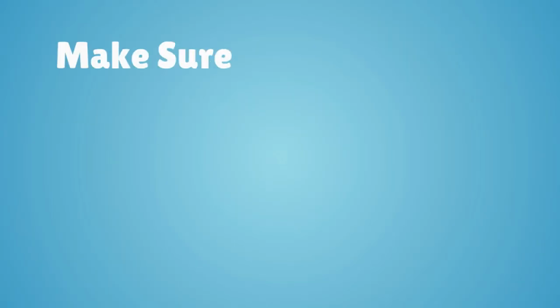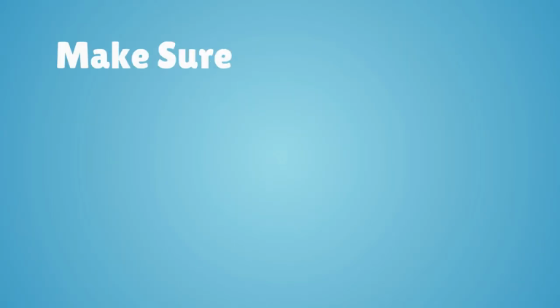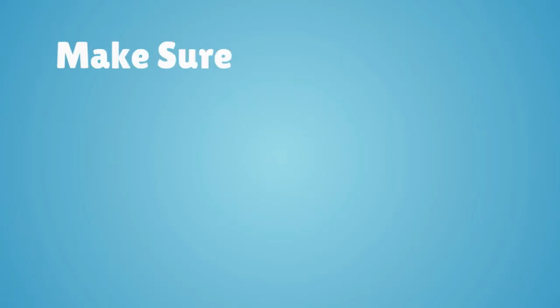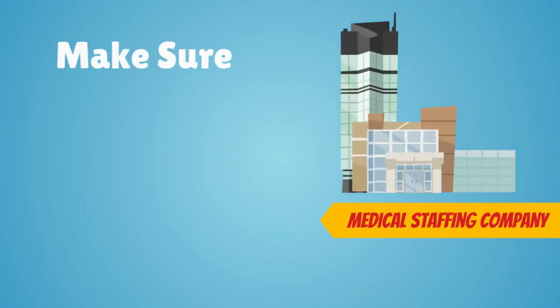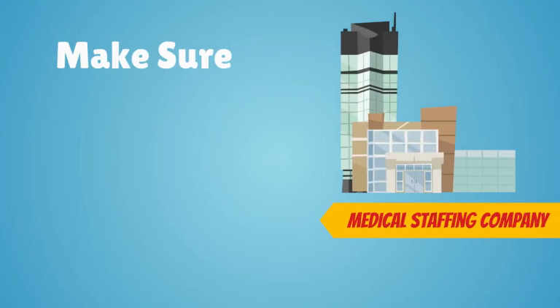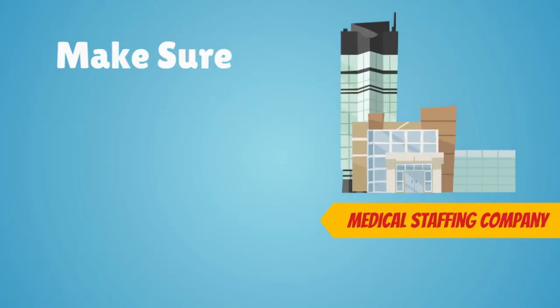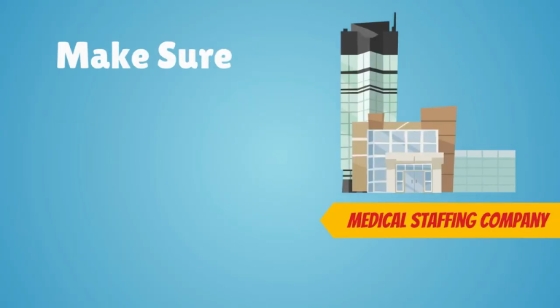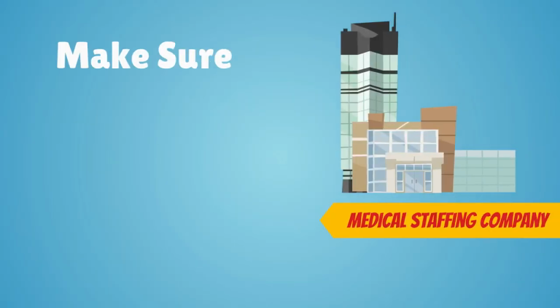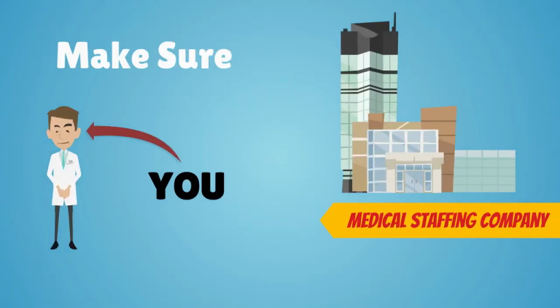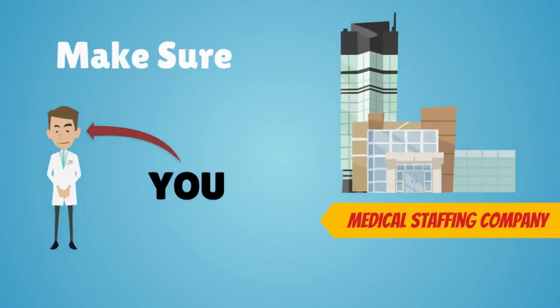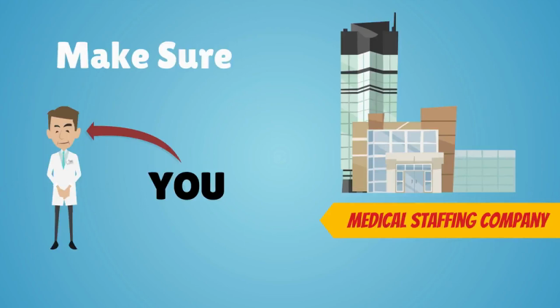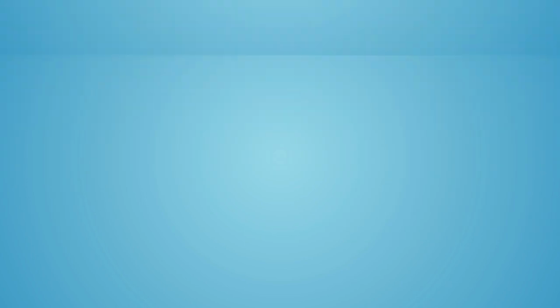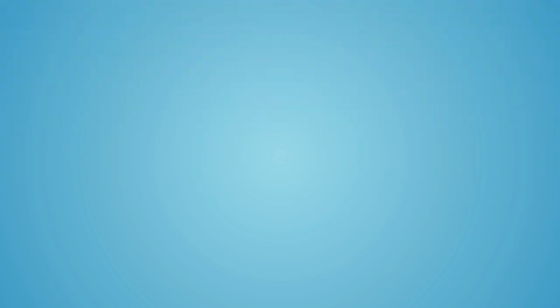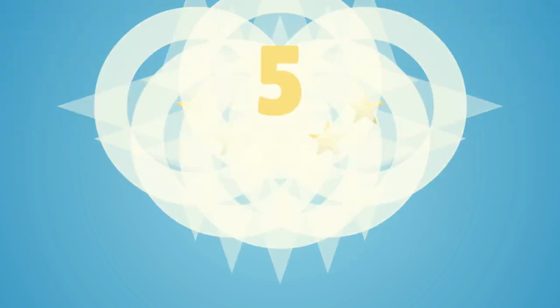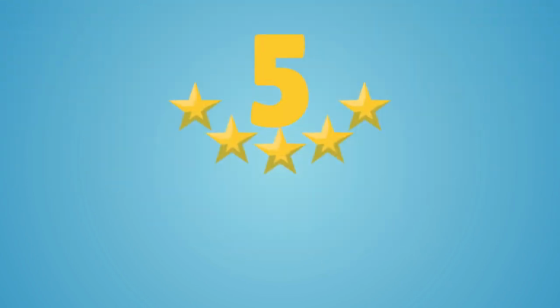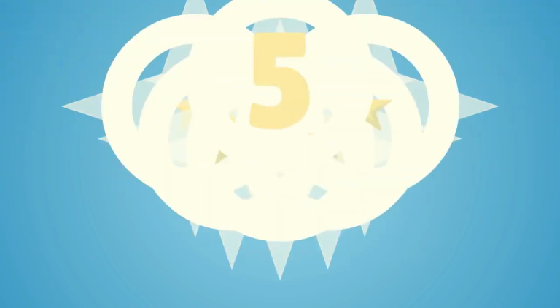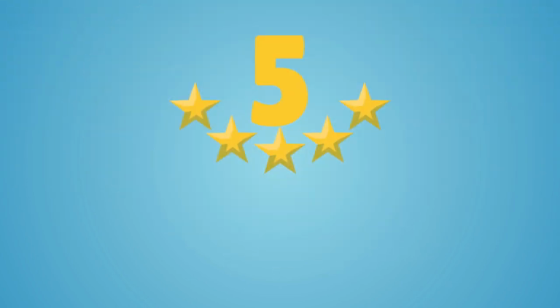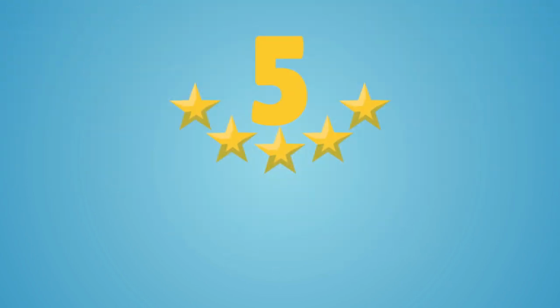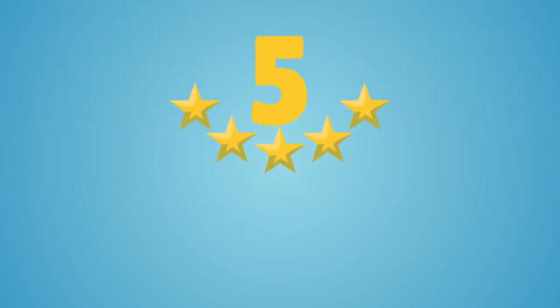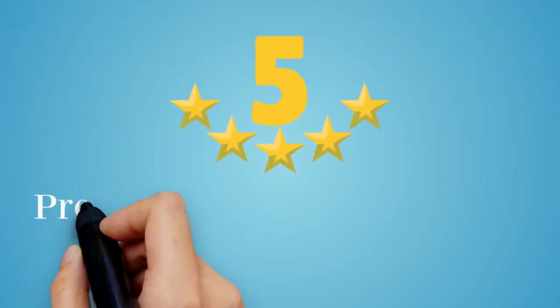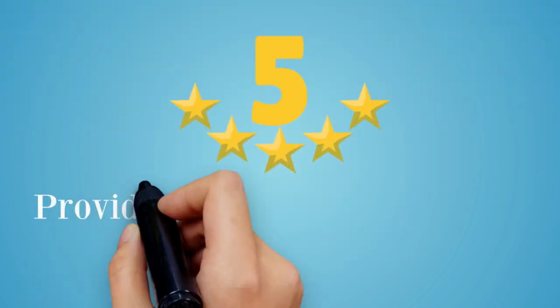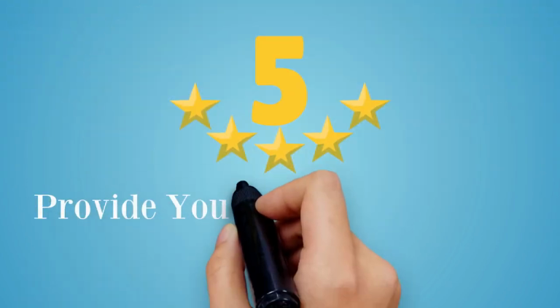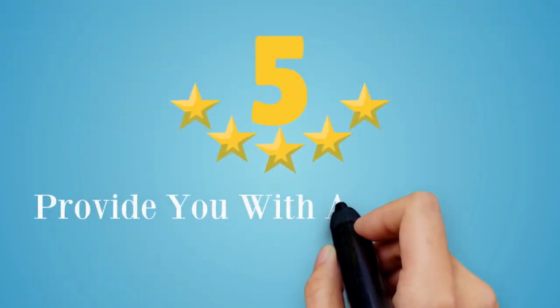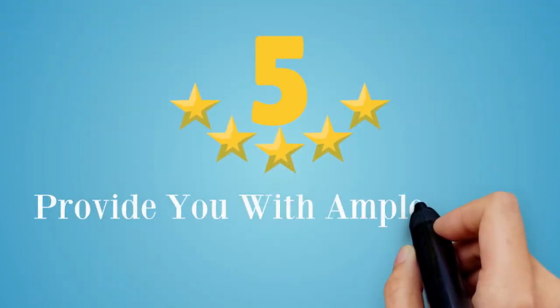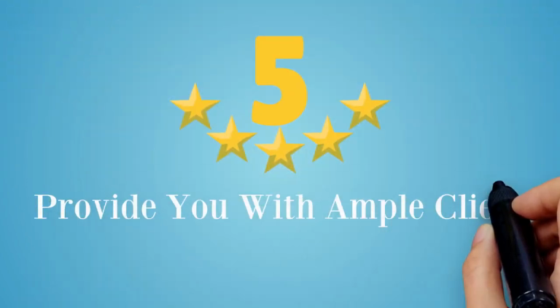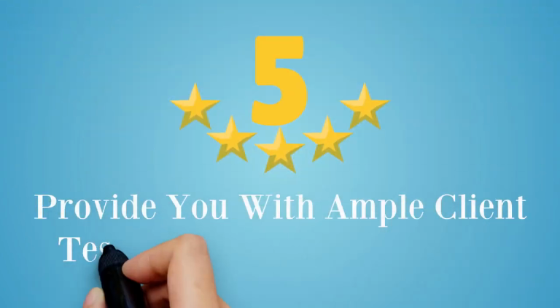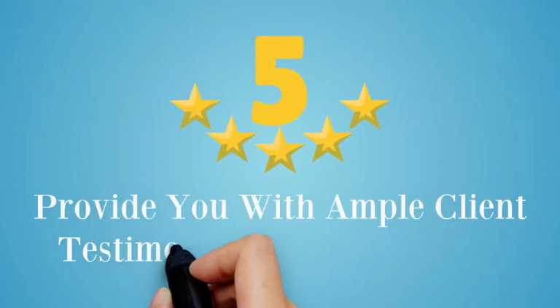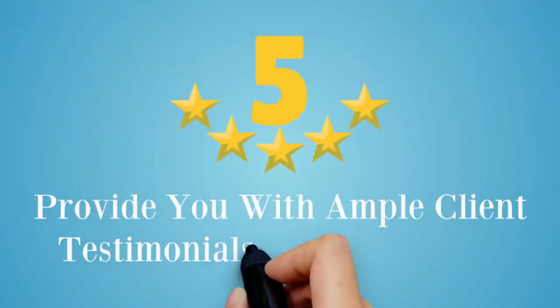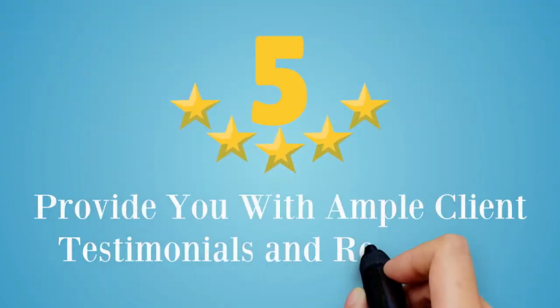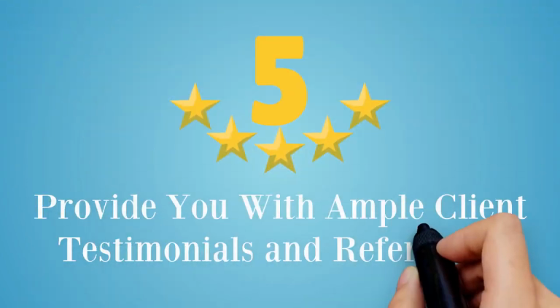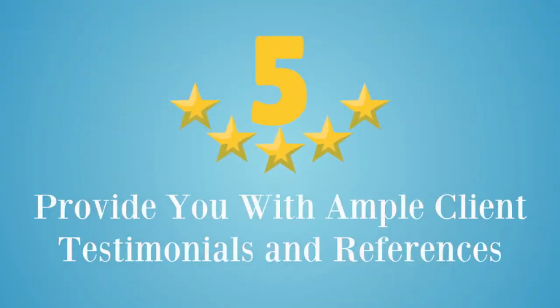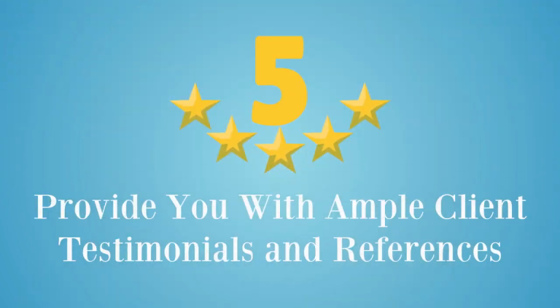Make sure the medical staffing company you choose has a strong reputation in the industry and can provide you with ample client testimonials and references.